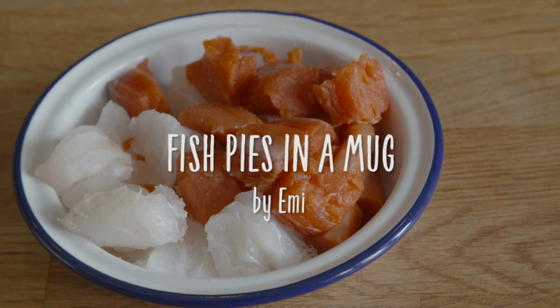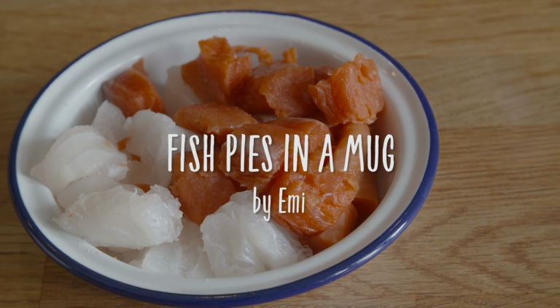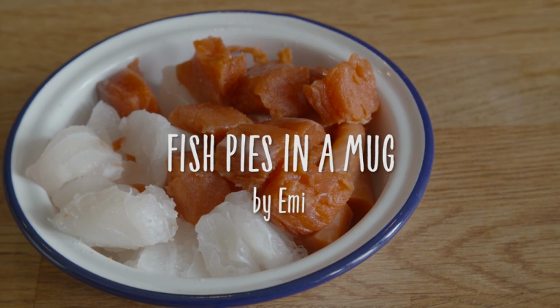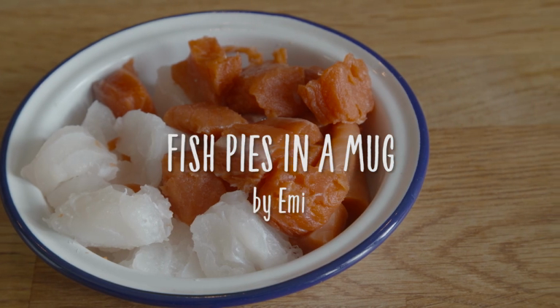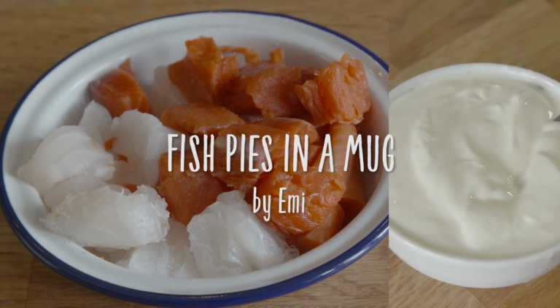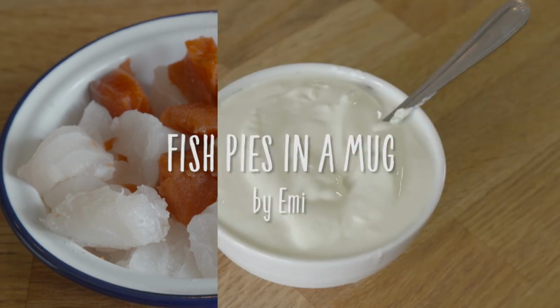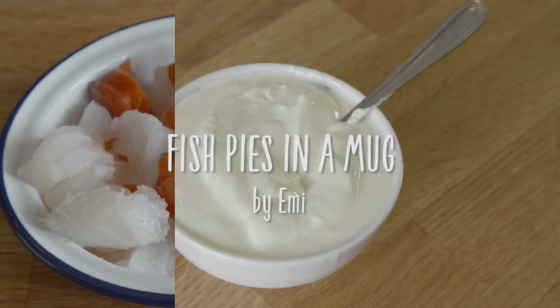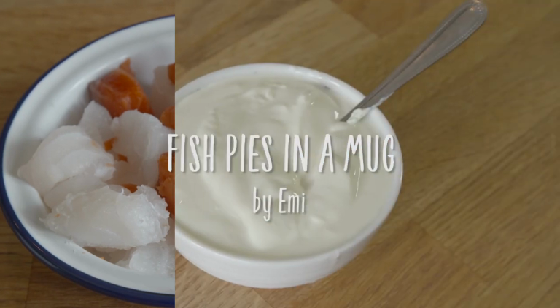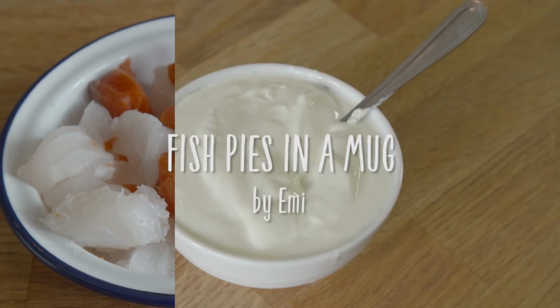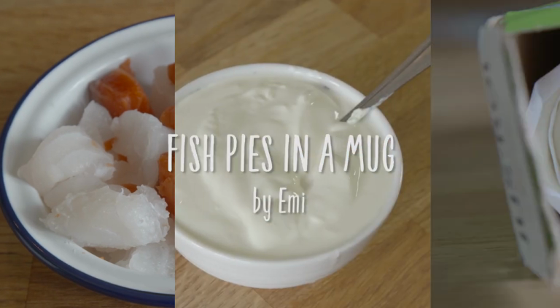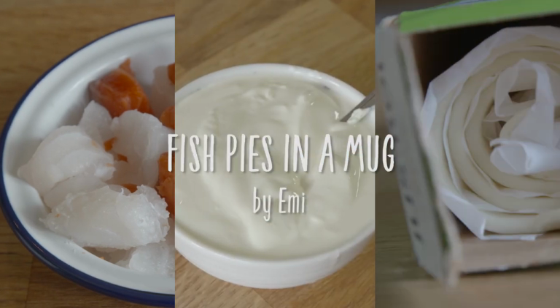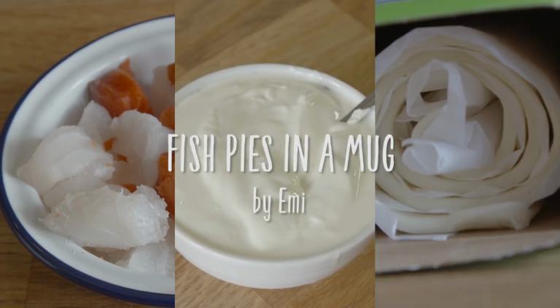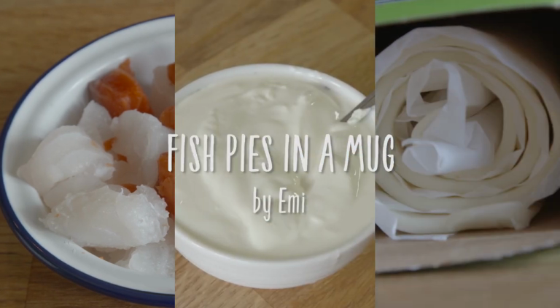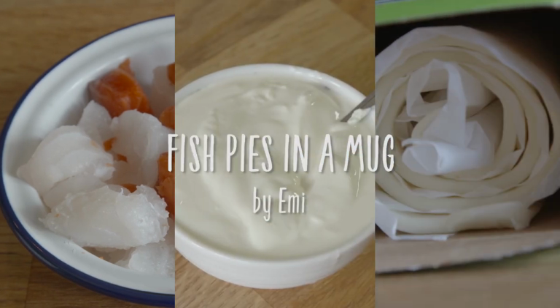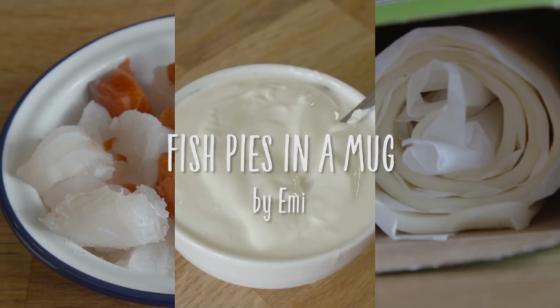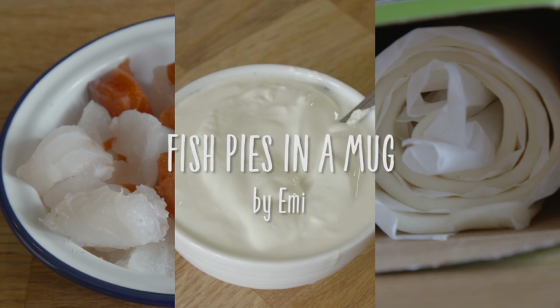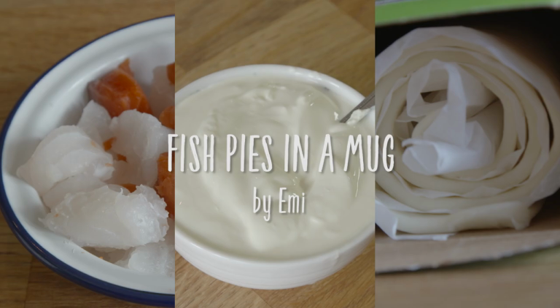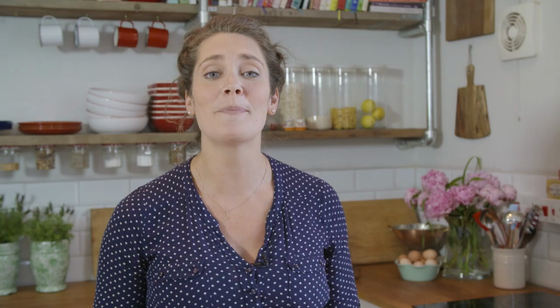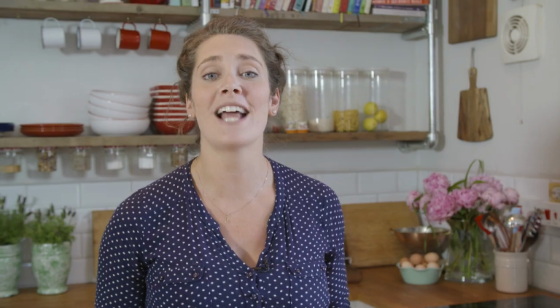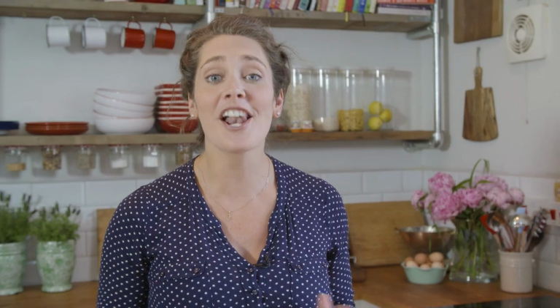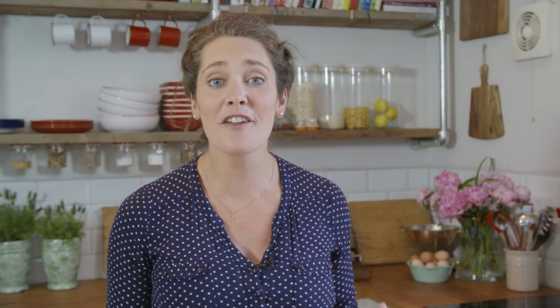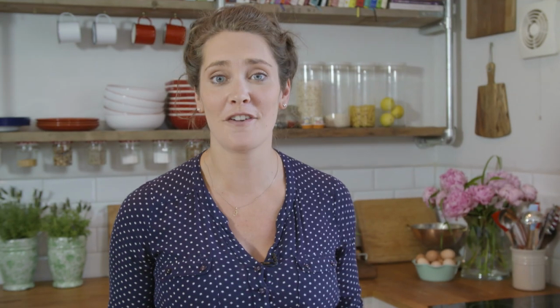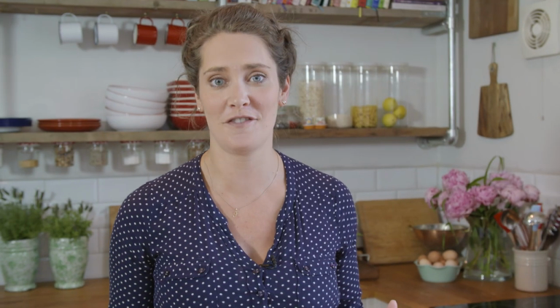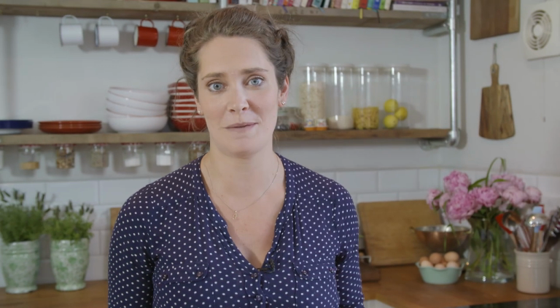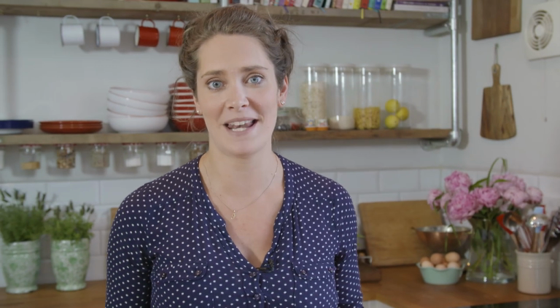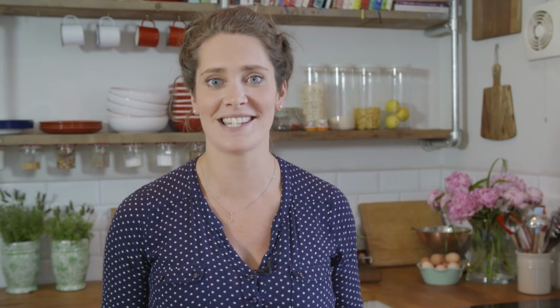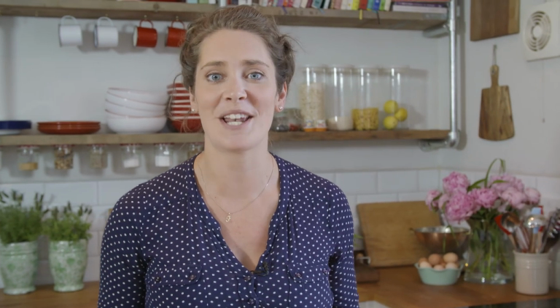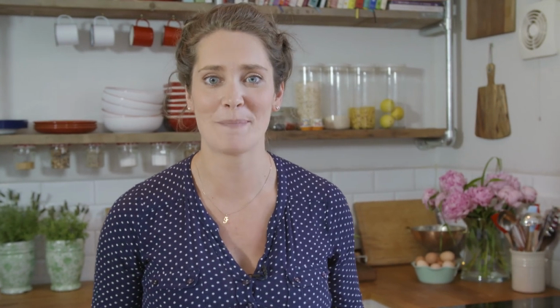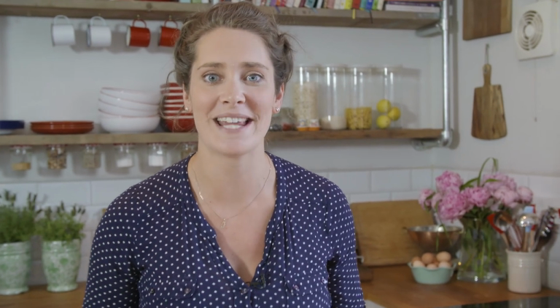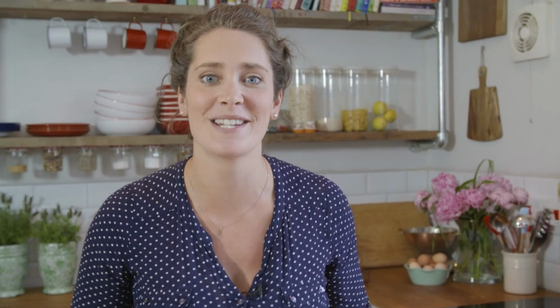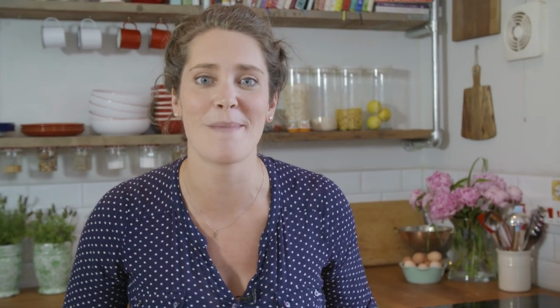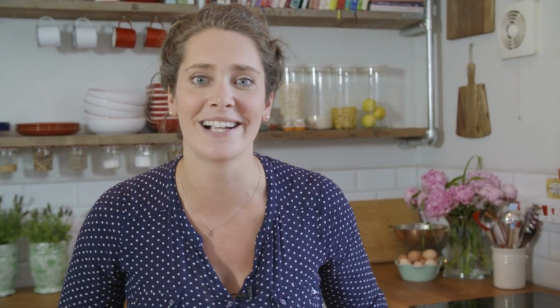Hi guys, this is our Cheats fish pie. It's prepped in under 15 minutes and it's baked in a mug.